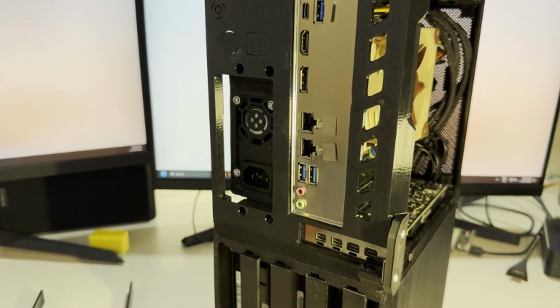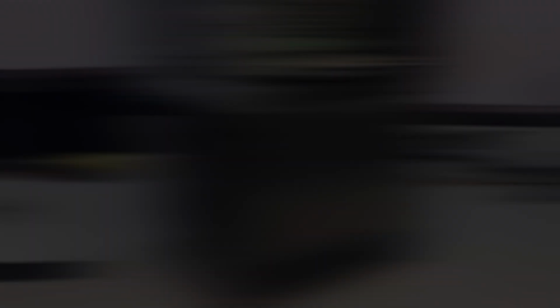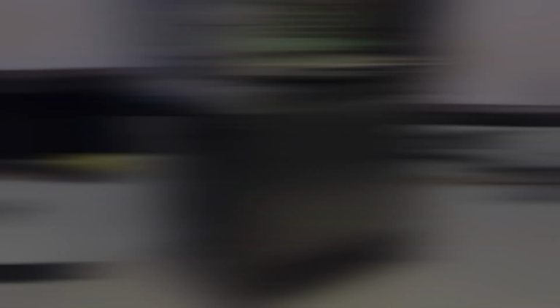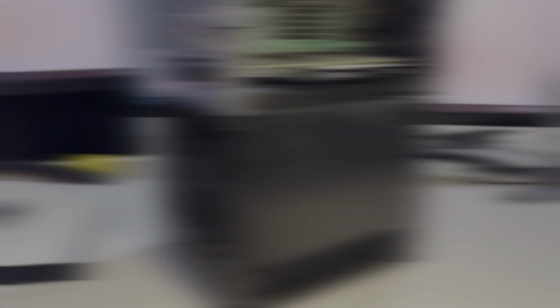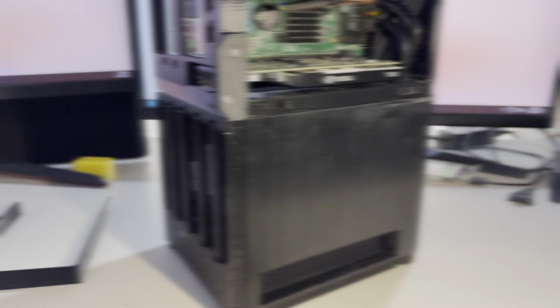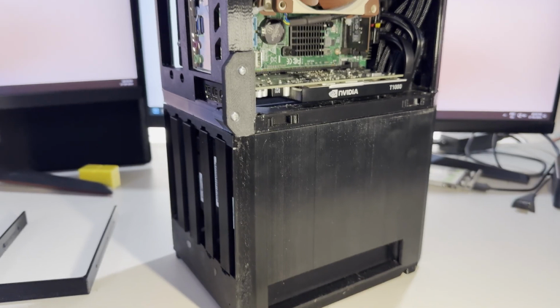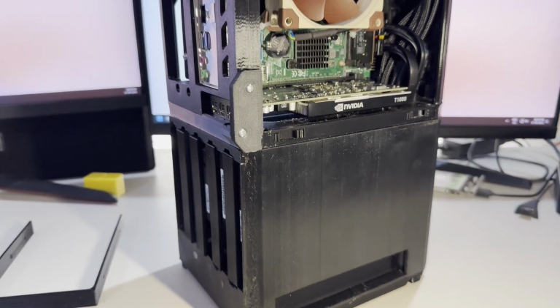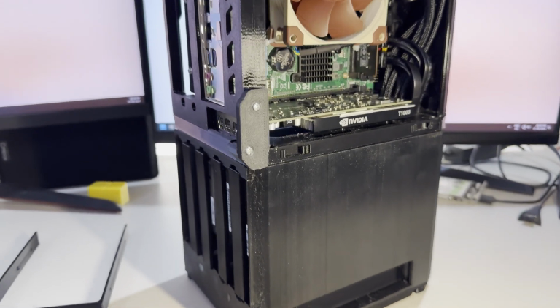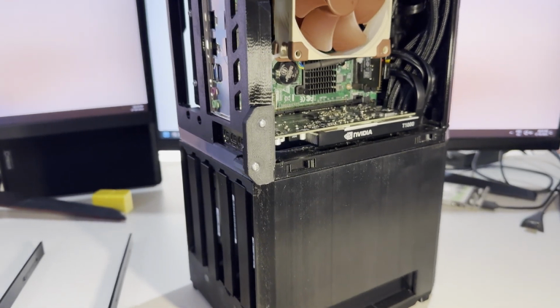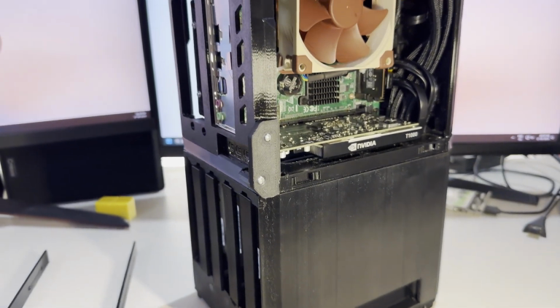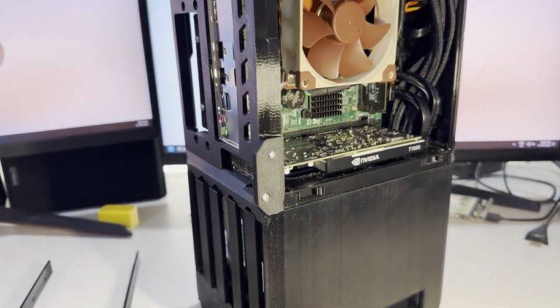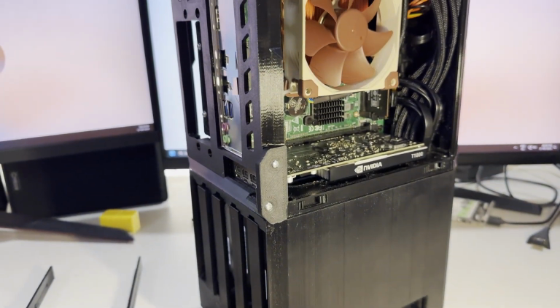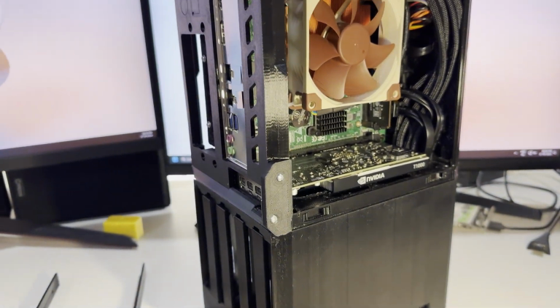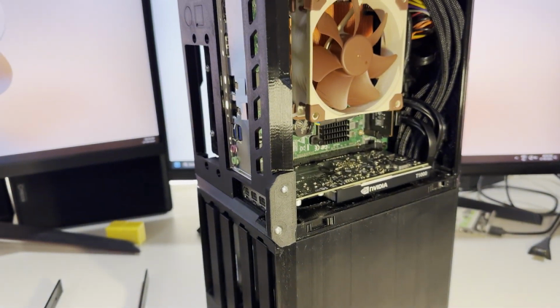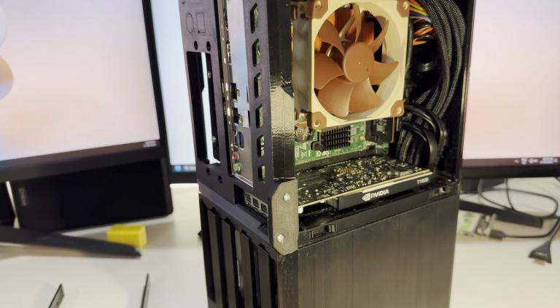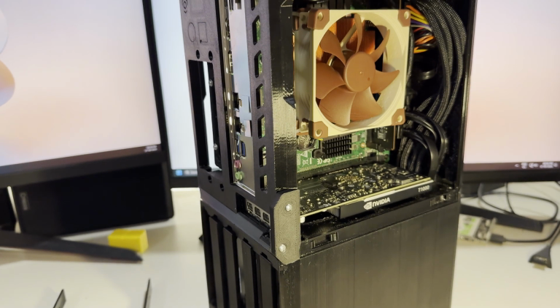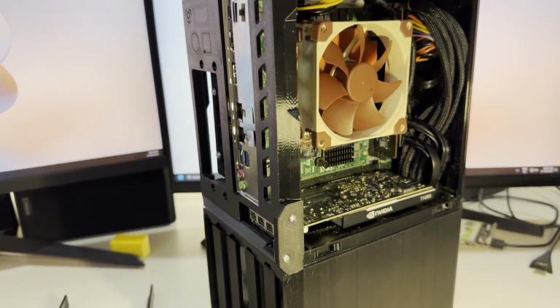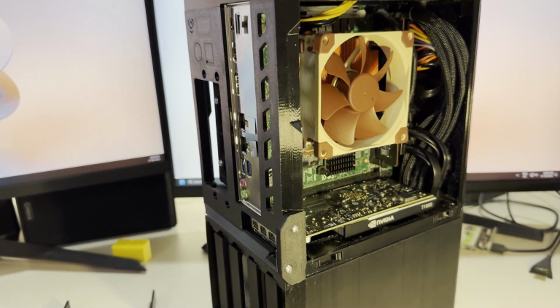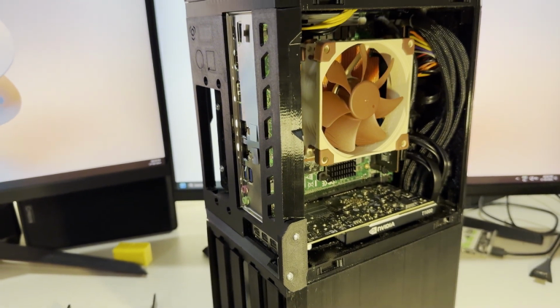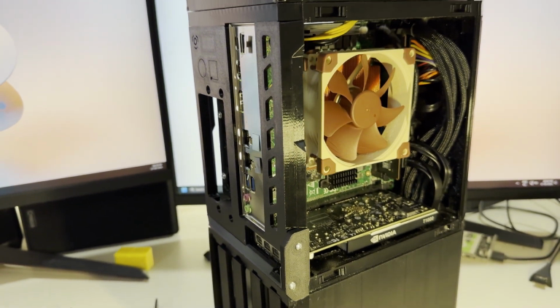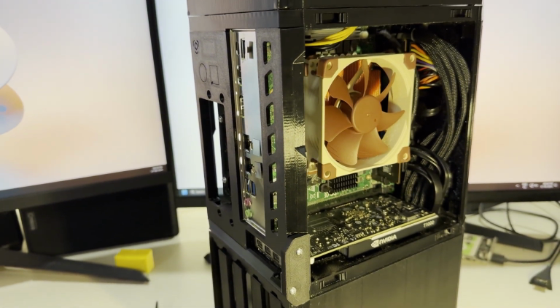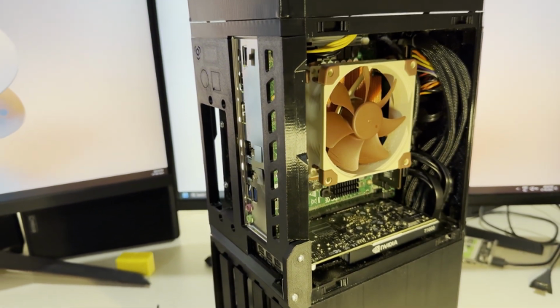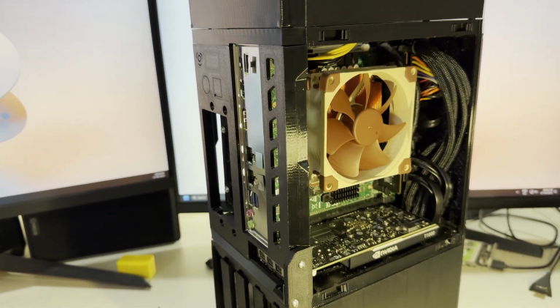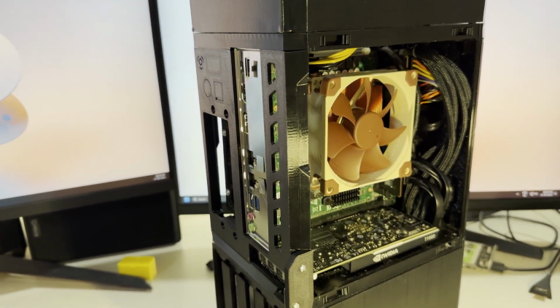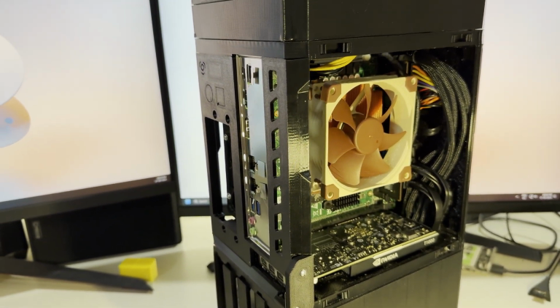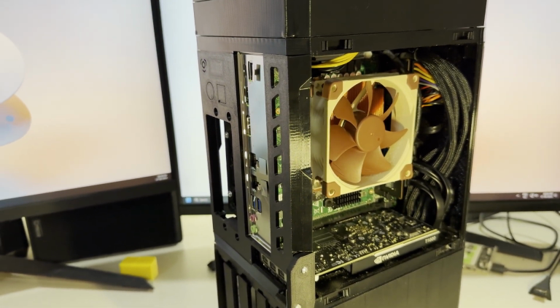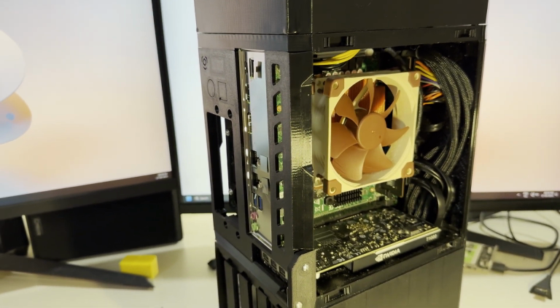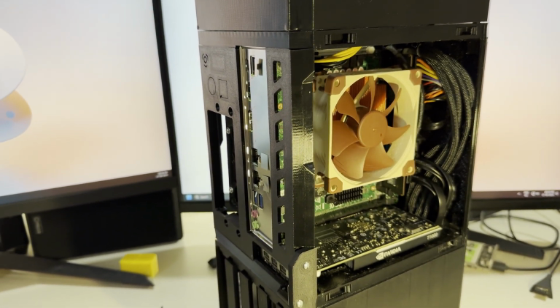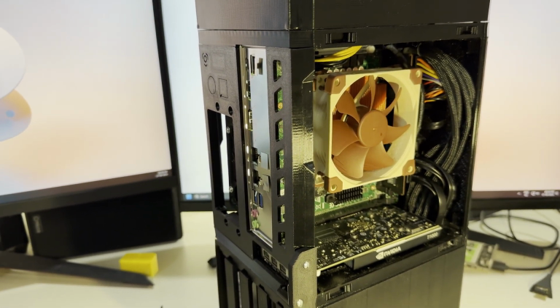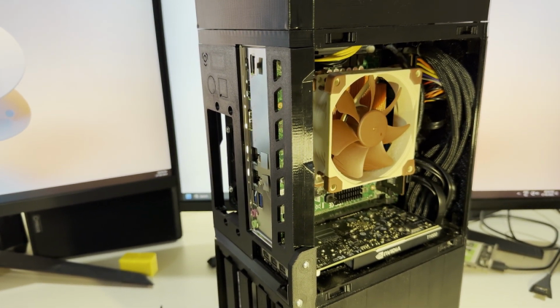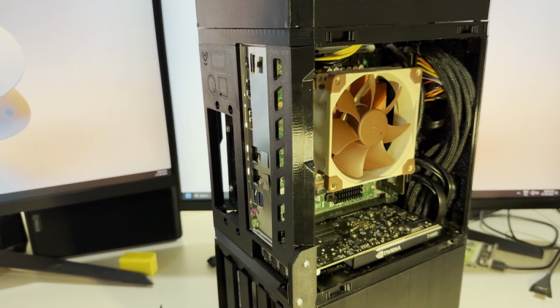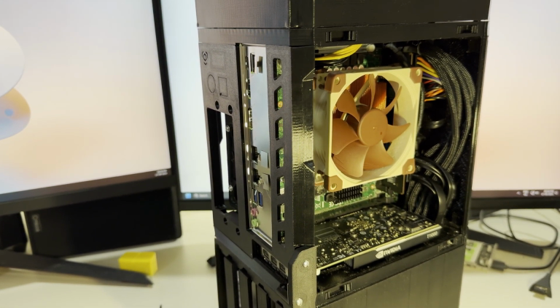So there you have it — the whole system is finished. We just have the side panels left to install.